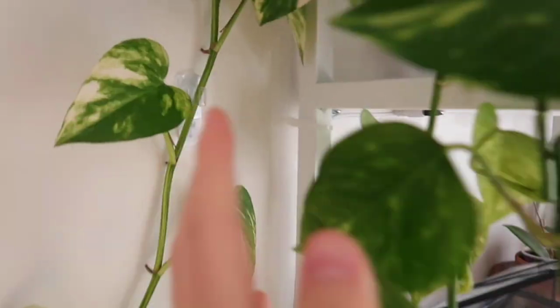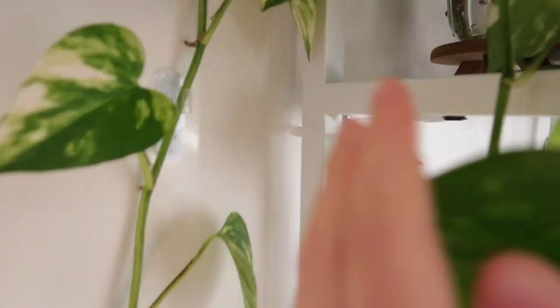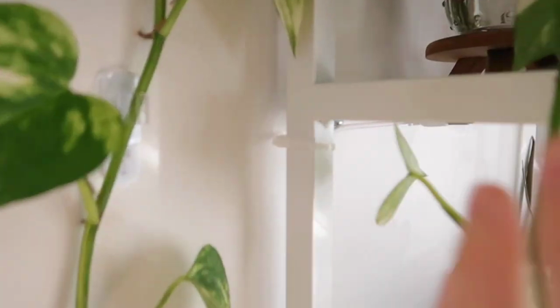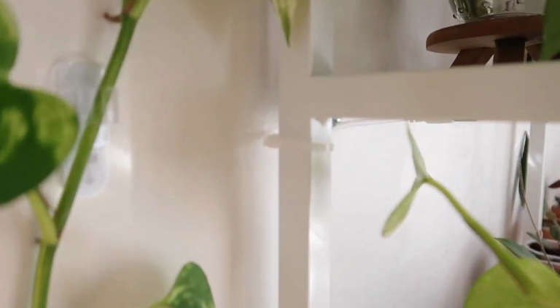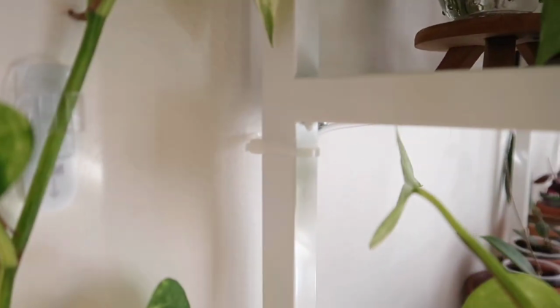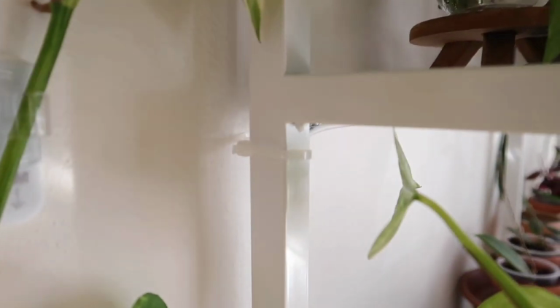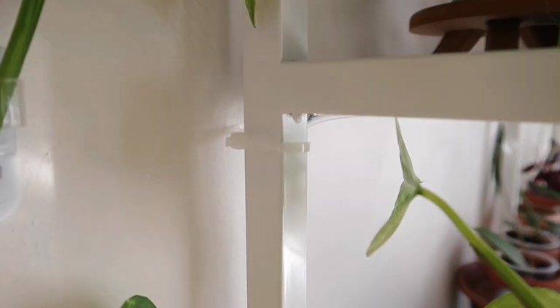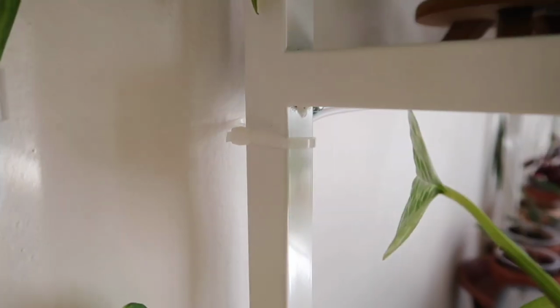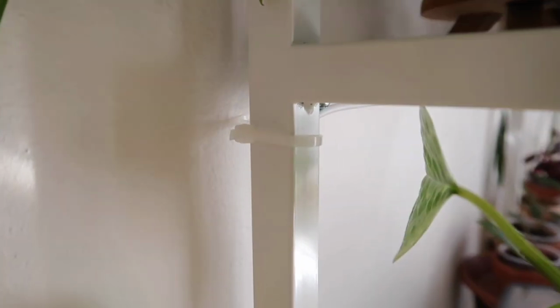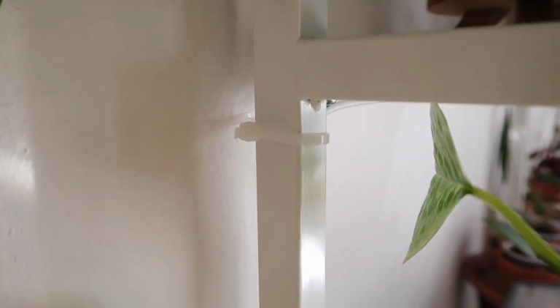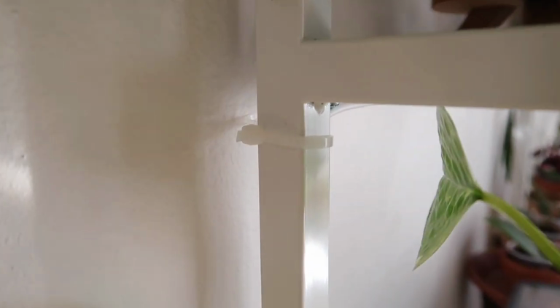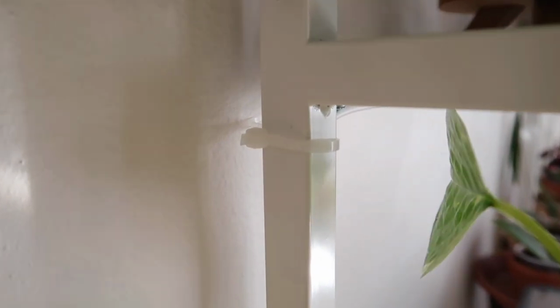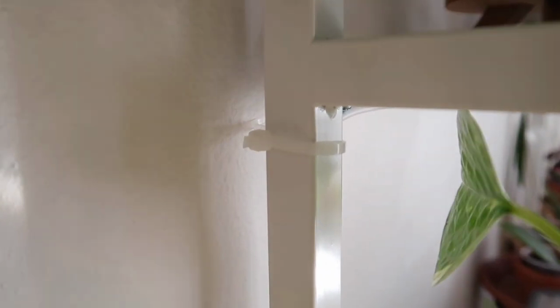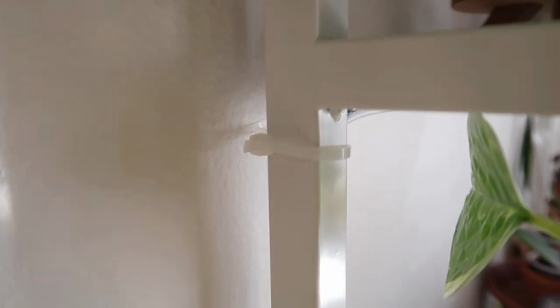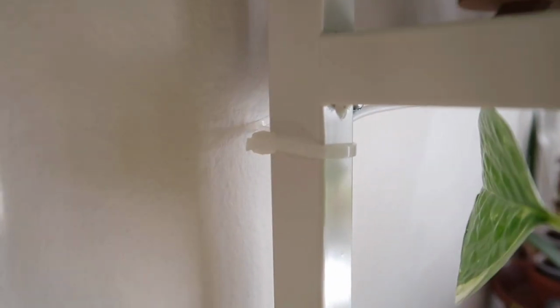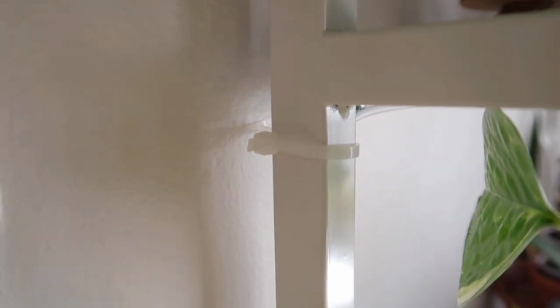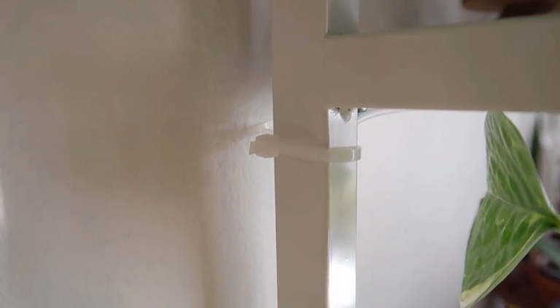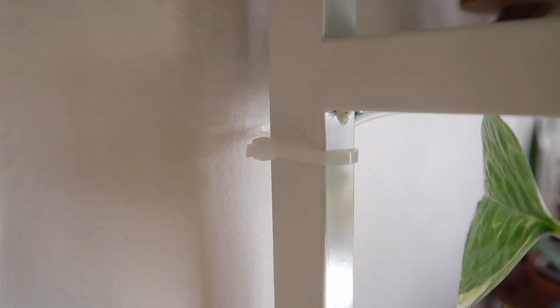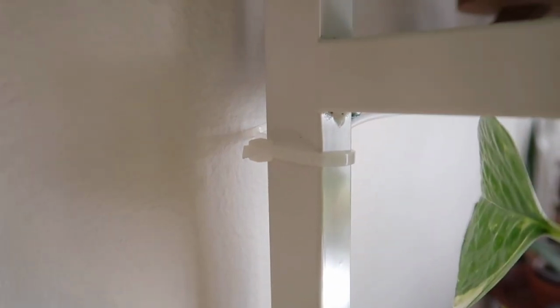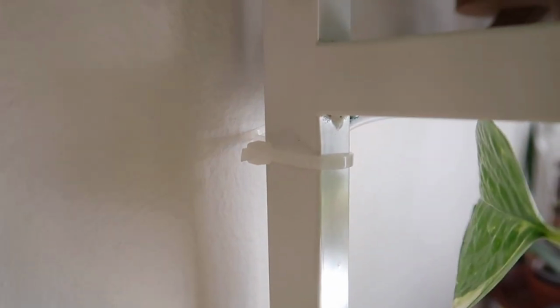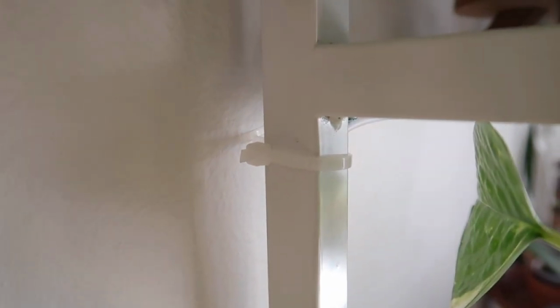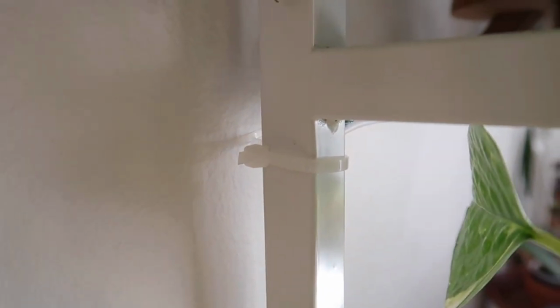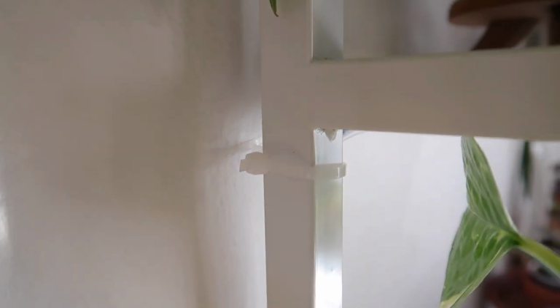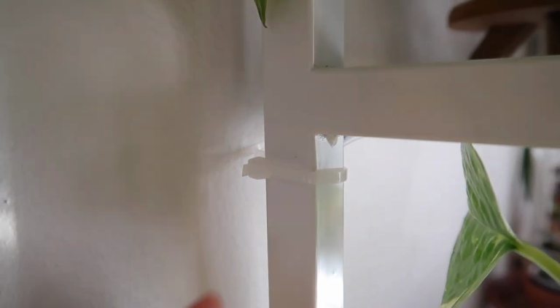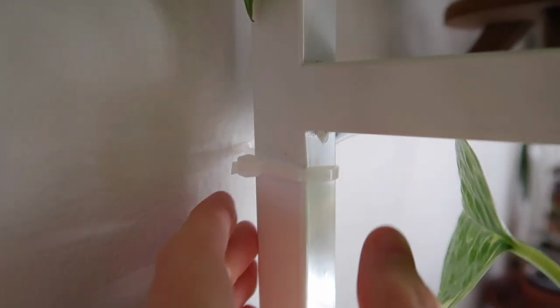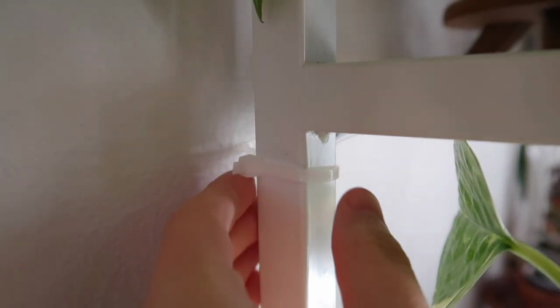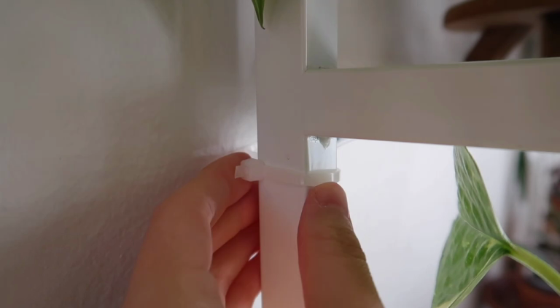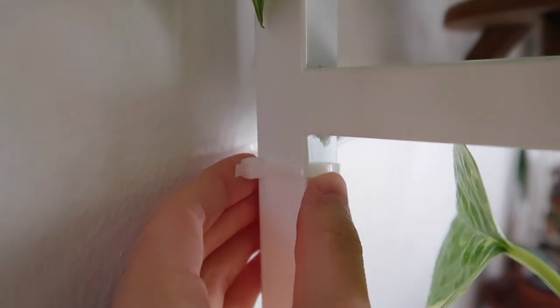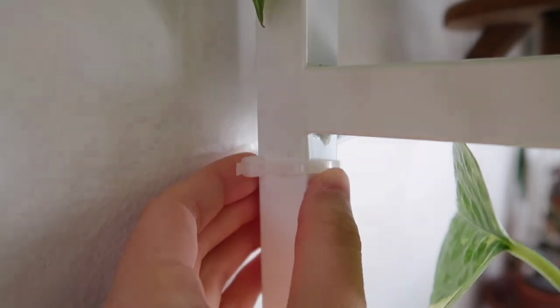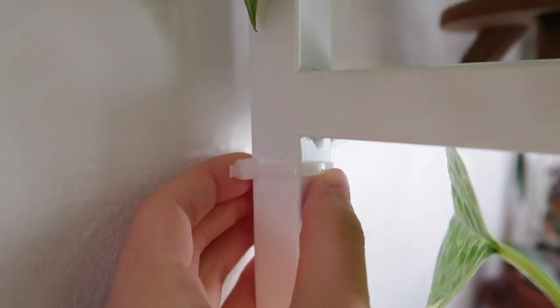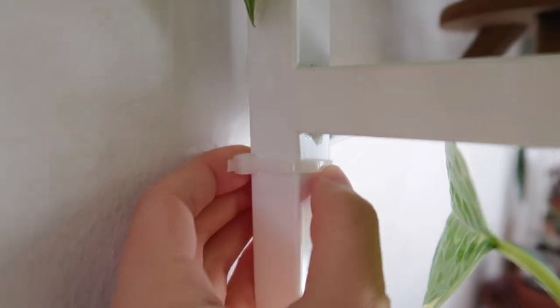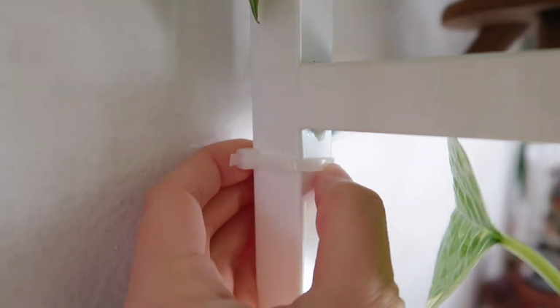To keep the wires nice and tidy, I just used zip ties to secure them to the shelves.